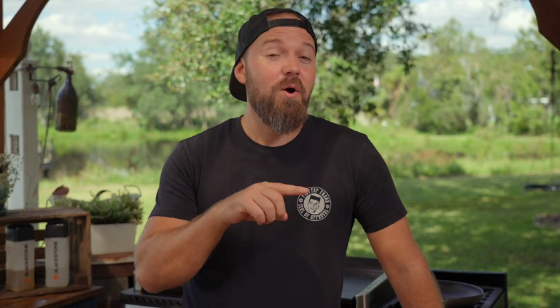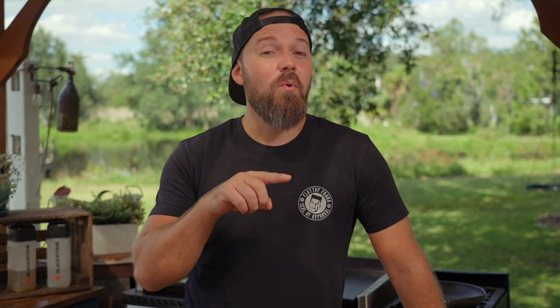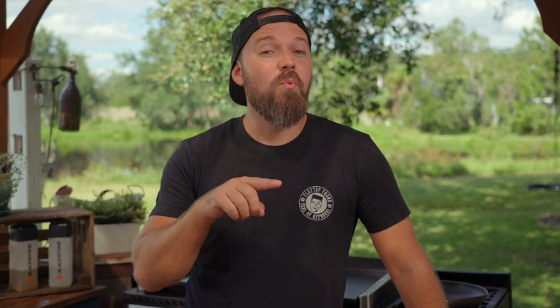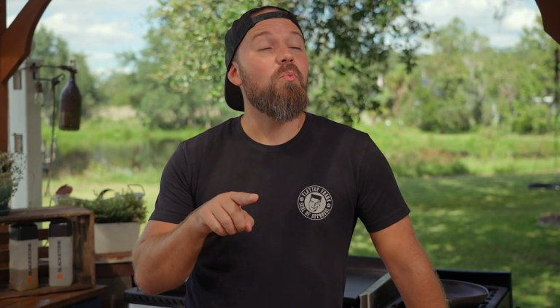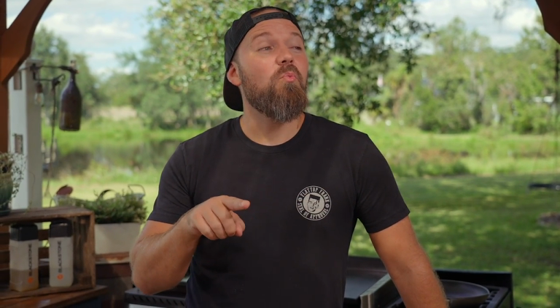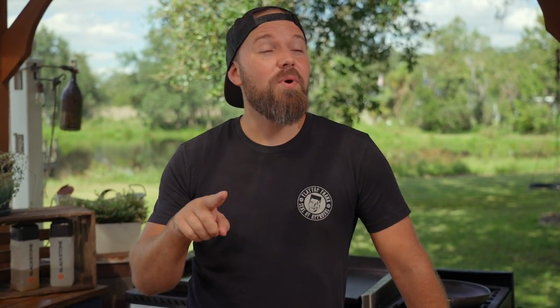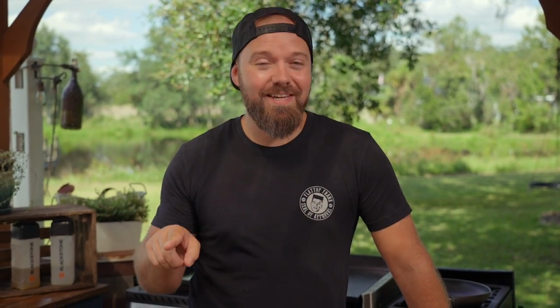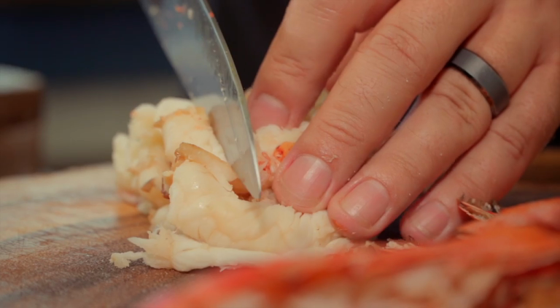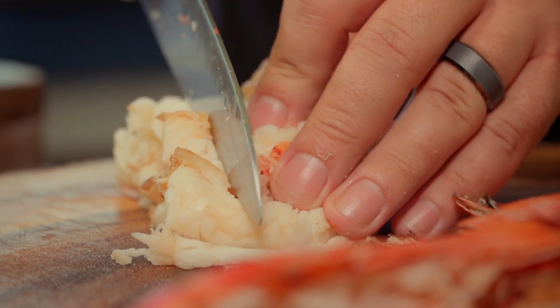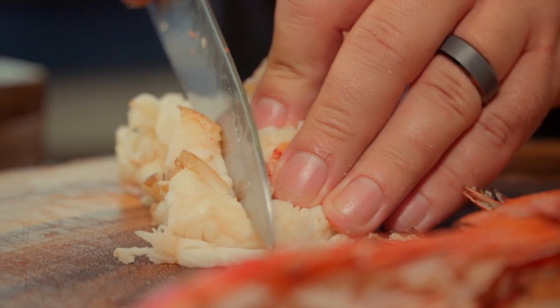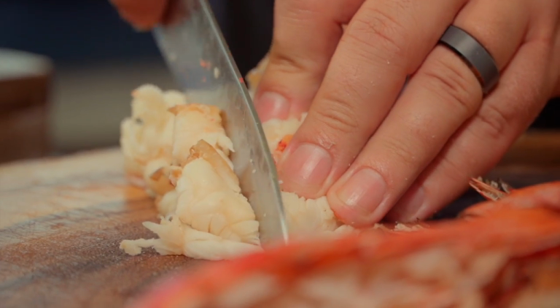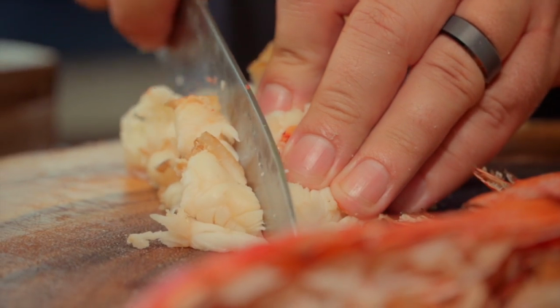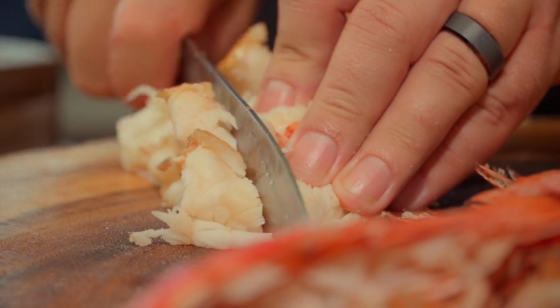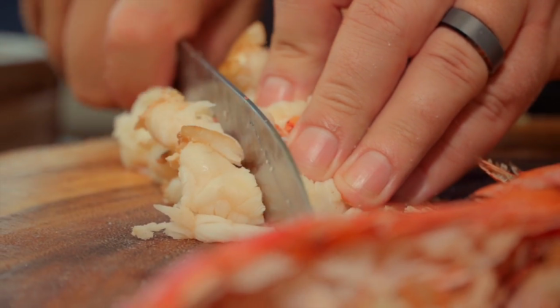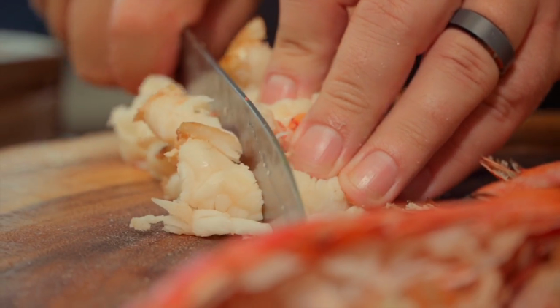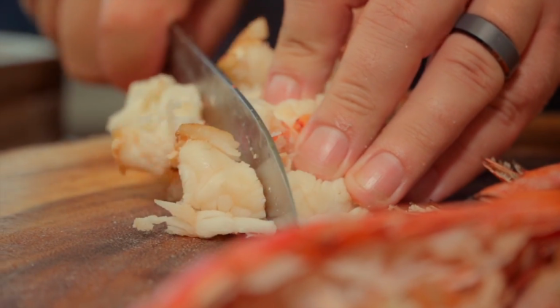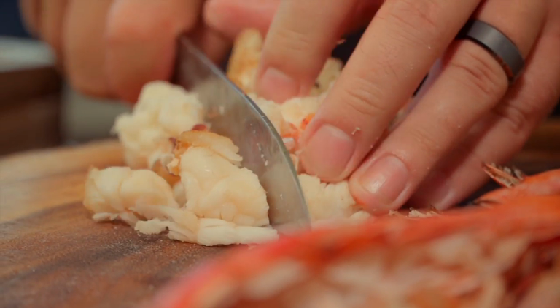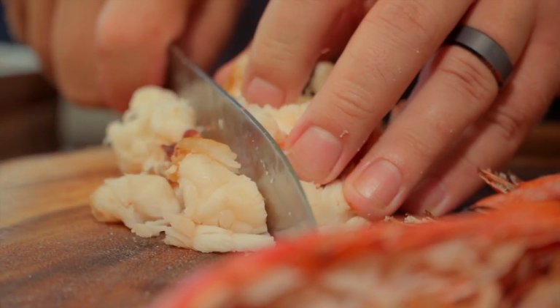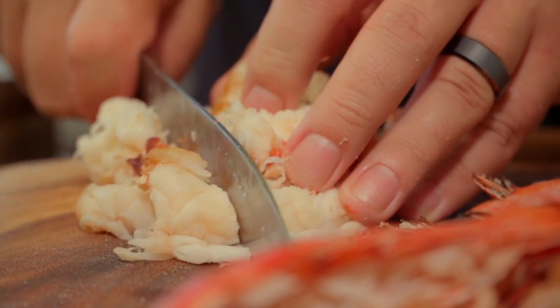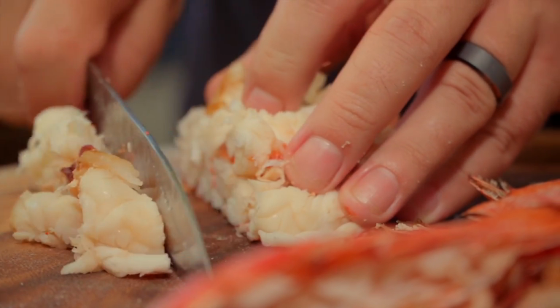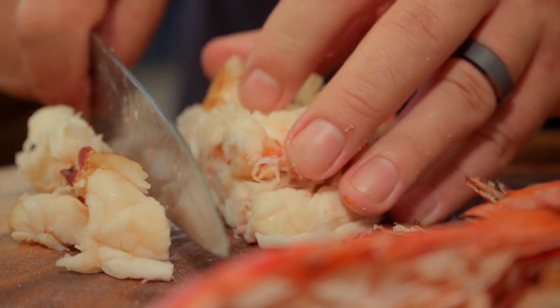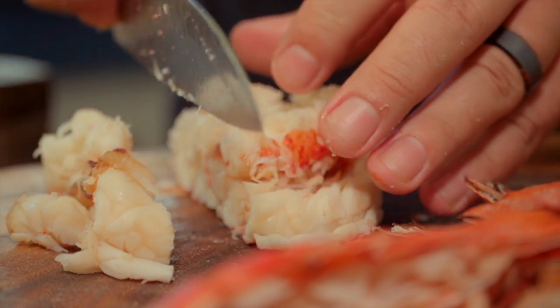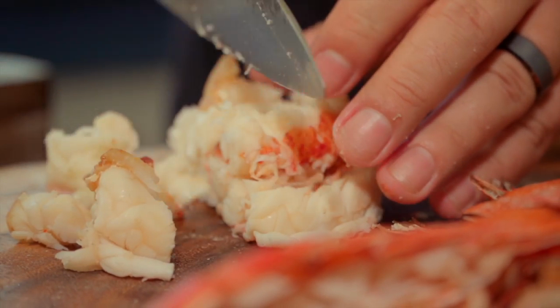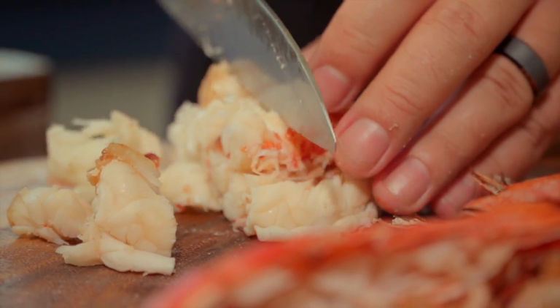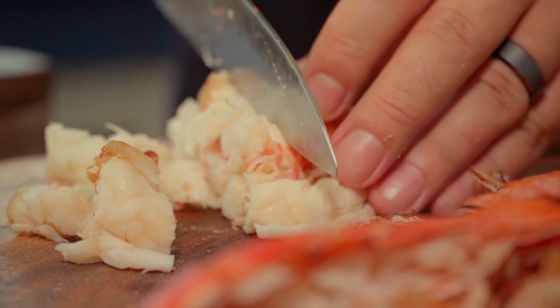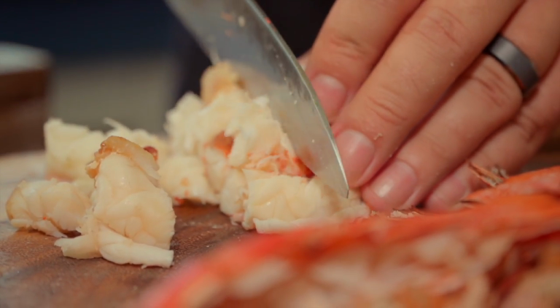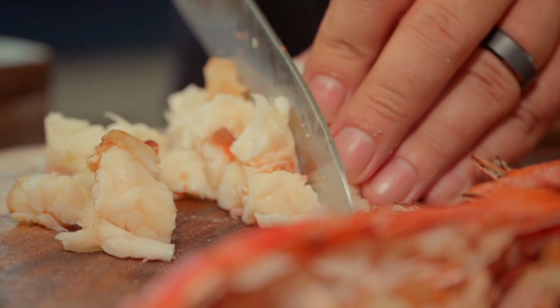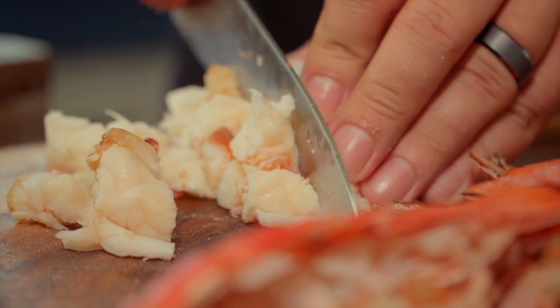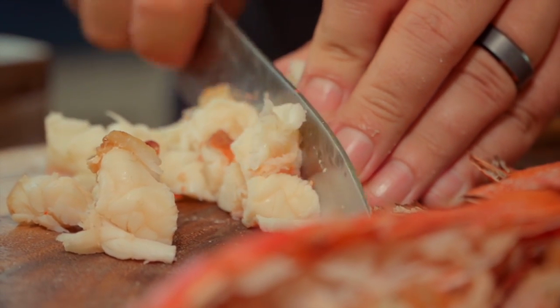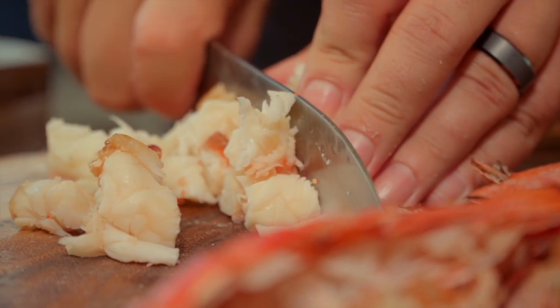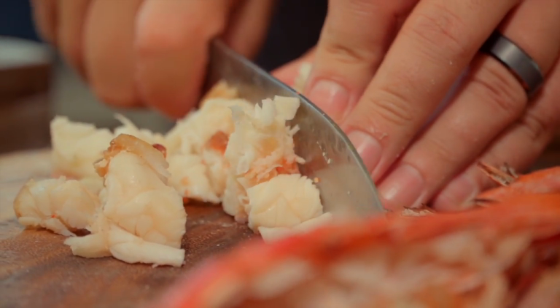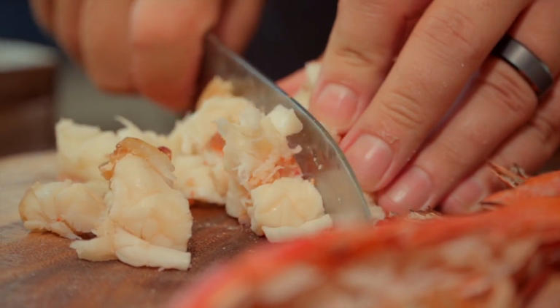It's one of the five mother sauces, with the addition of some cheese. Today I'm using Gruyere and some cheddar. We're going to do lobster Mornay.